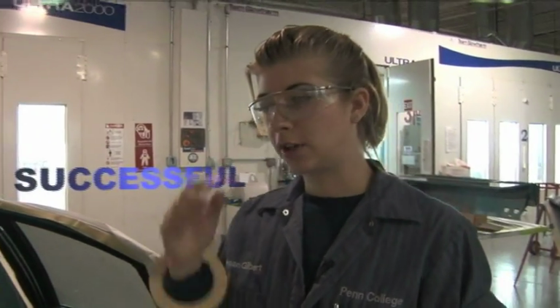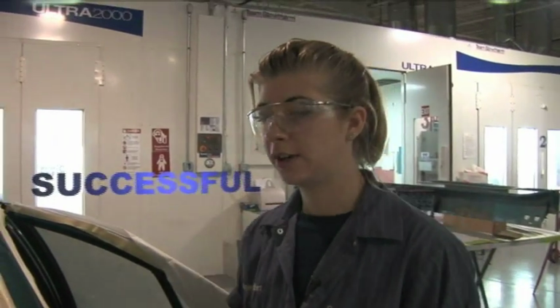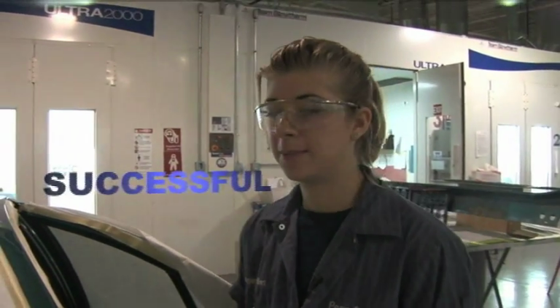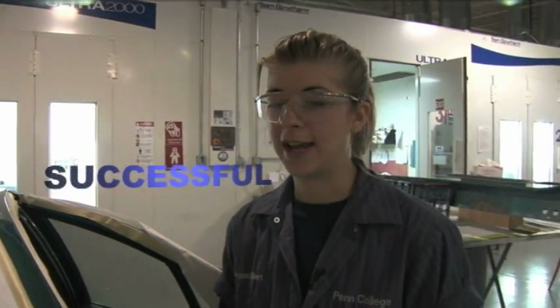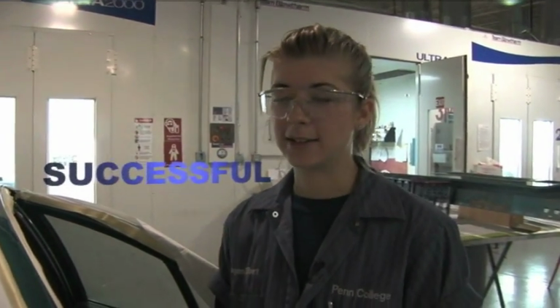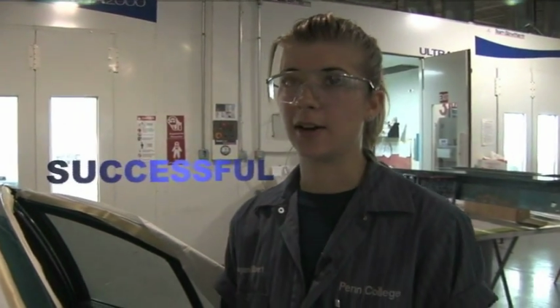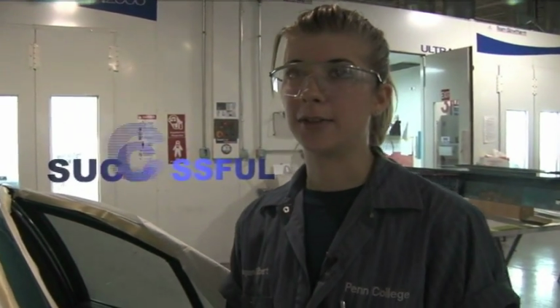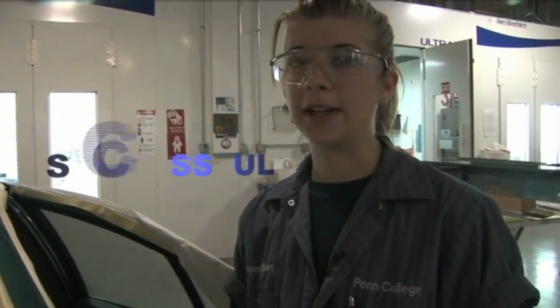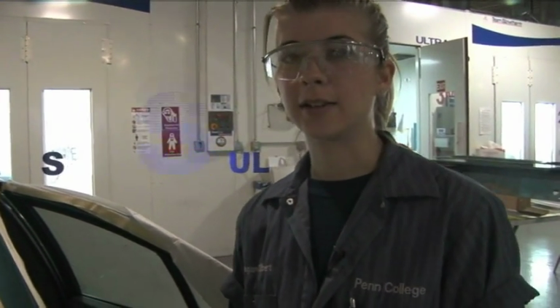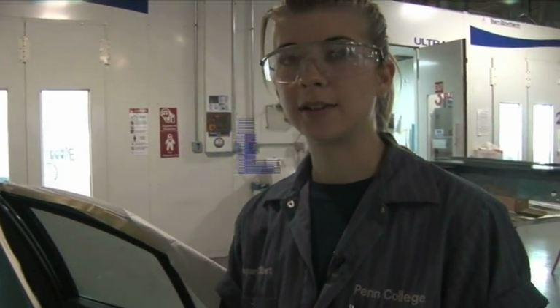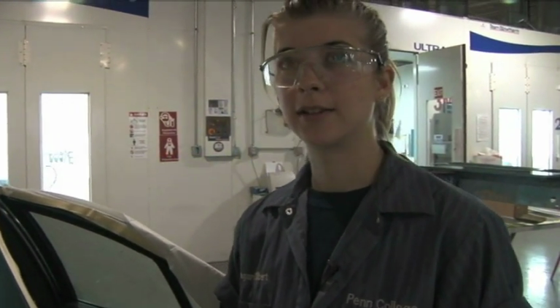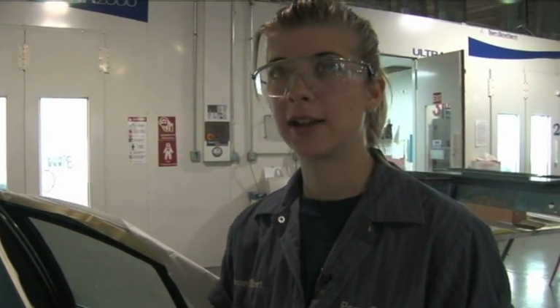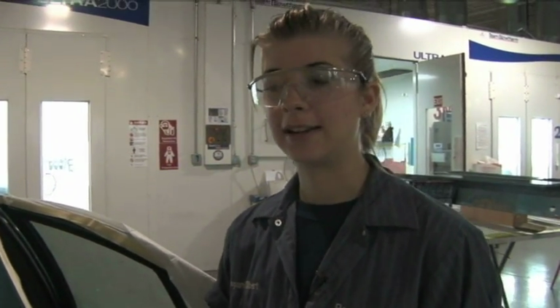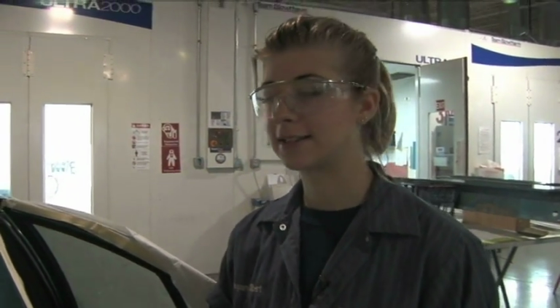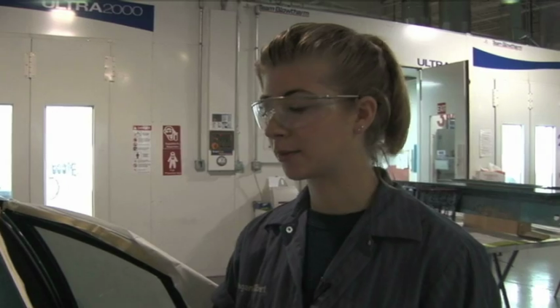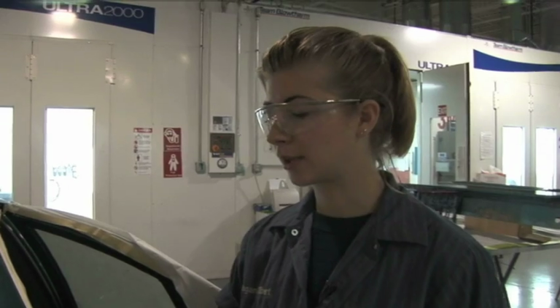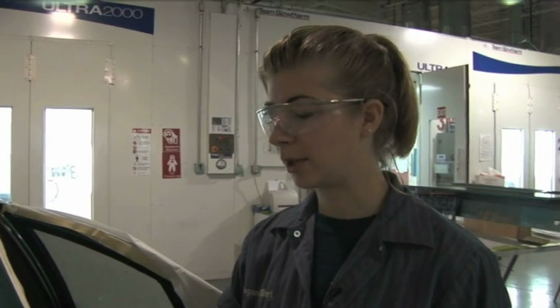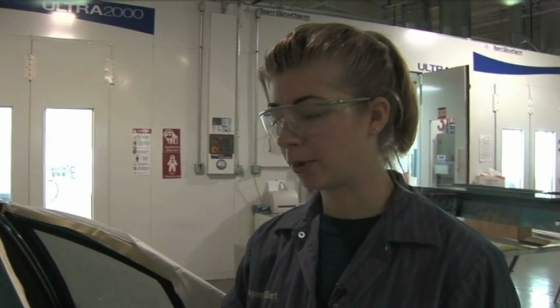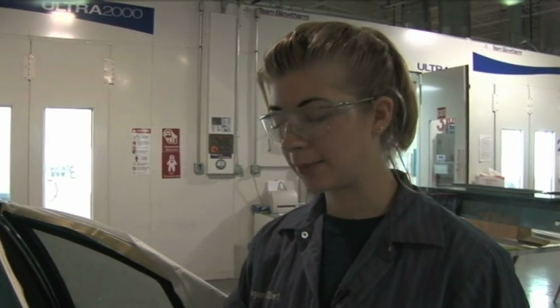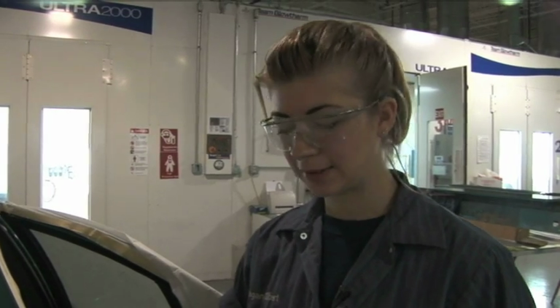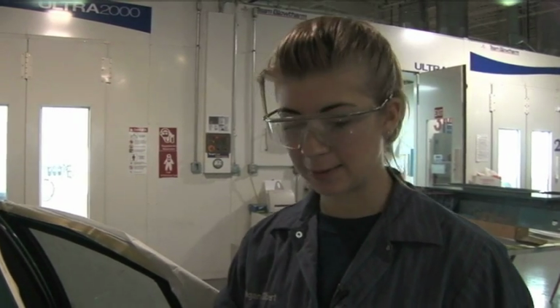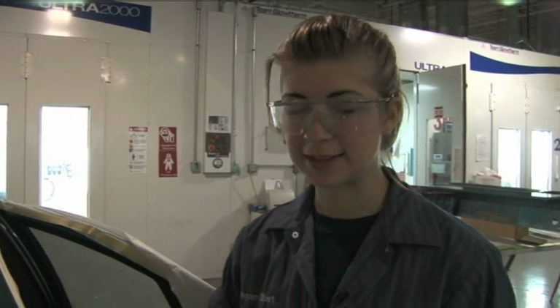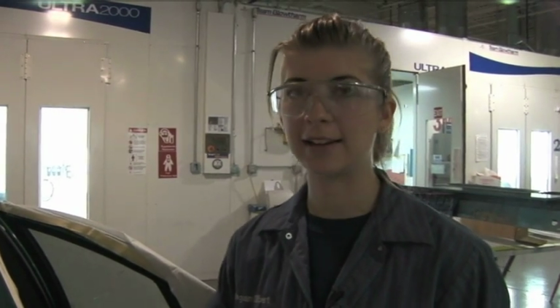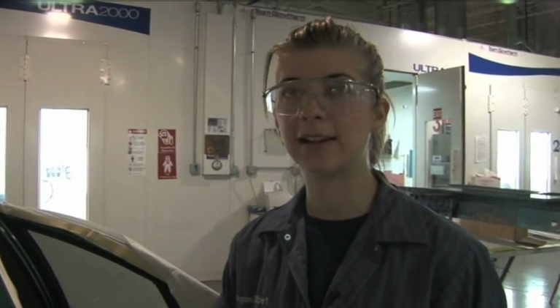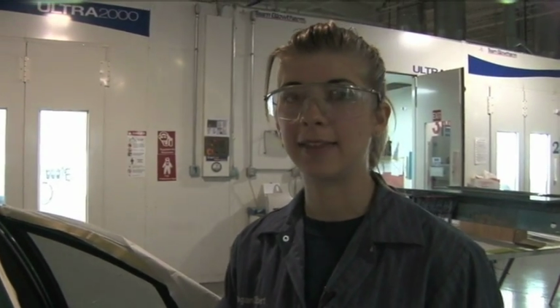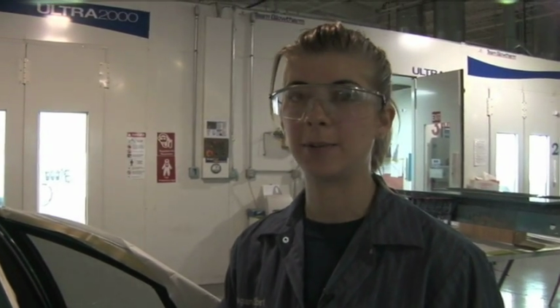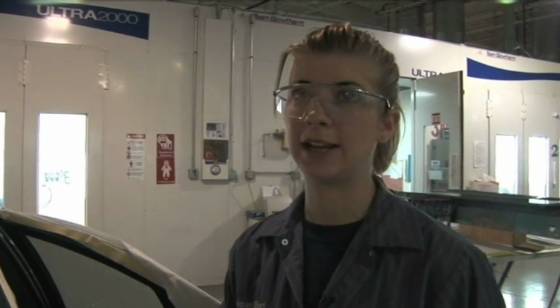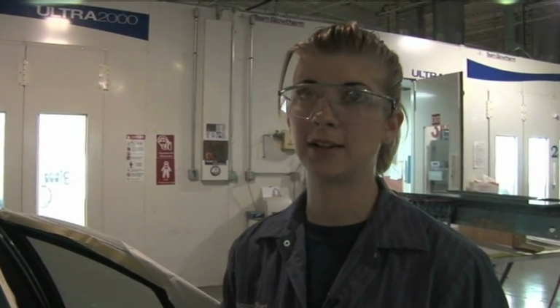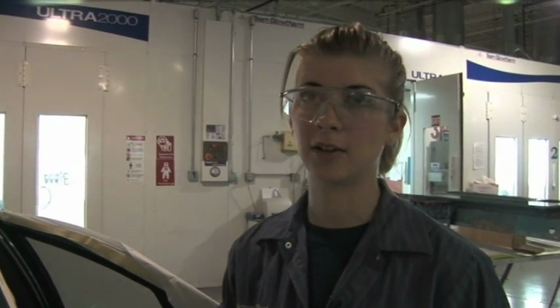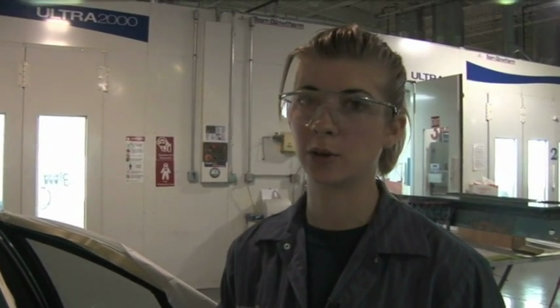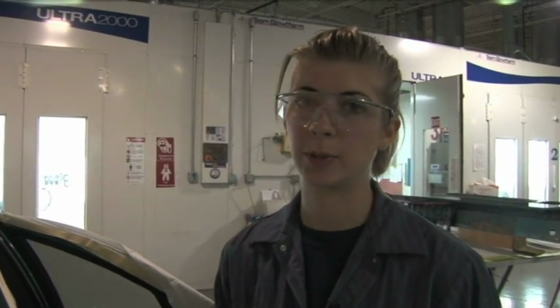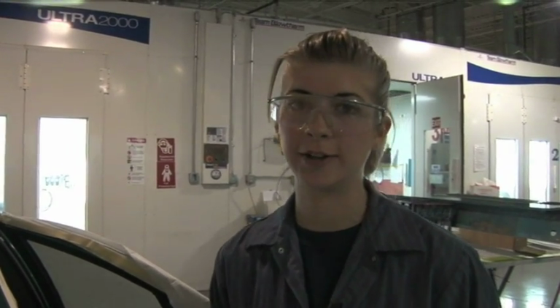I'm currently masking off the vehicle and it's going to be prepped to be sanded and then painted on the quarter panel.